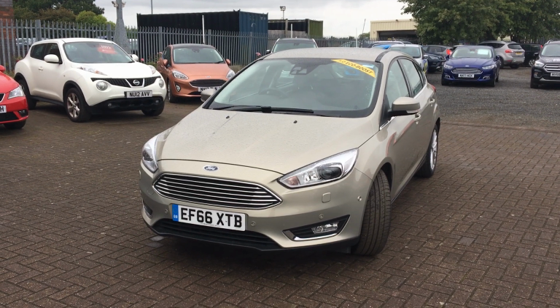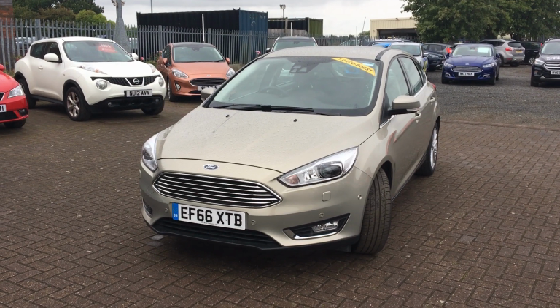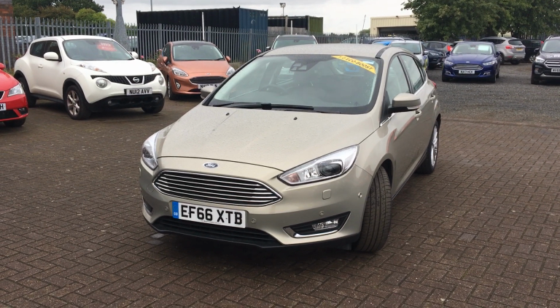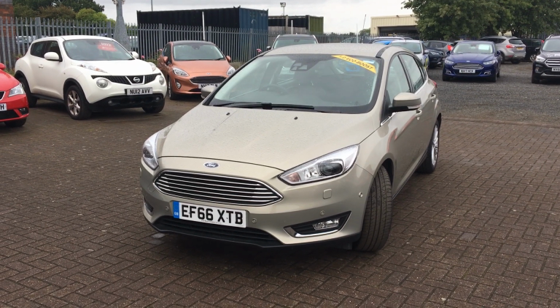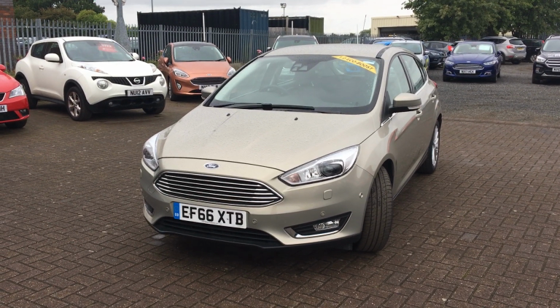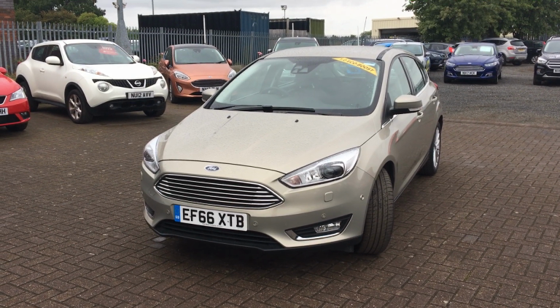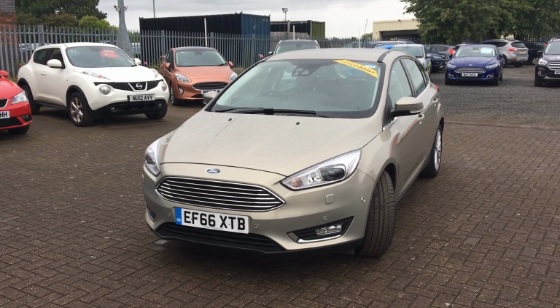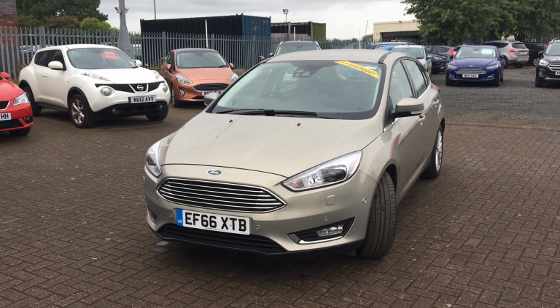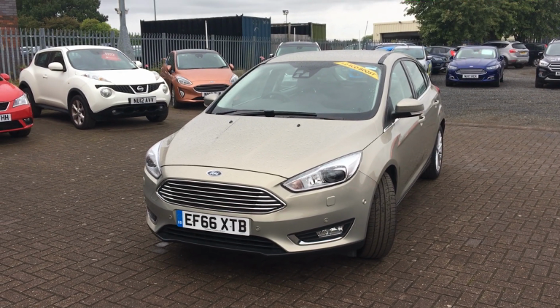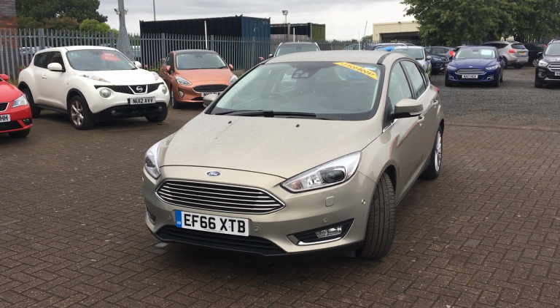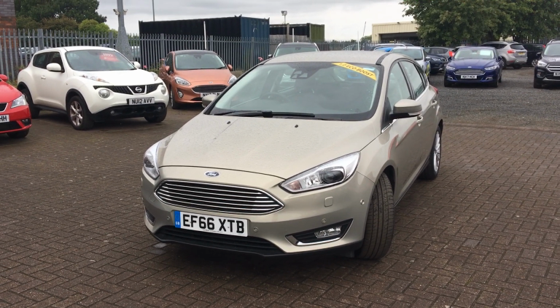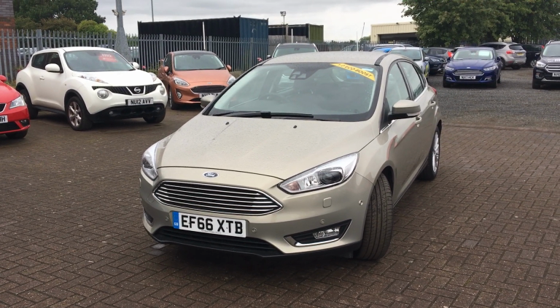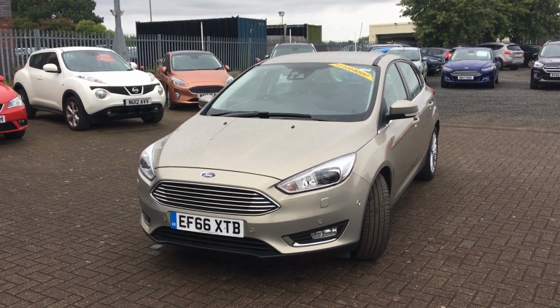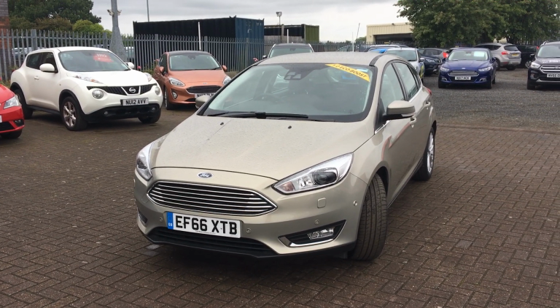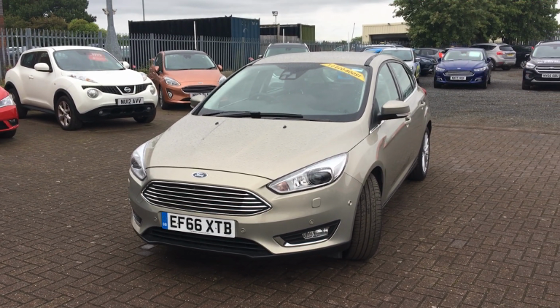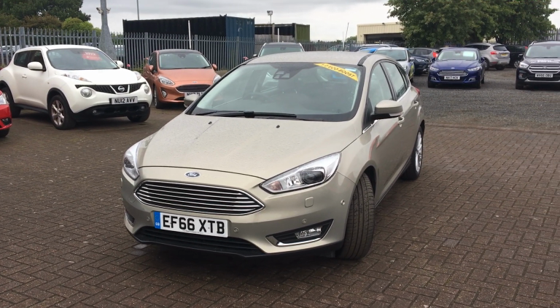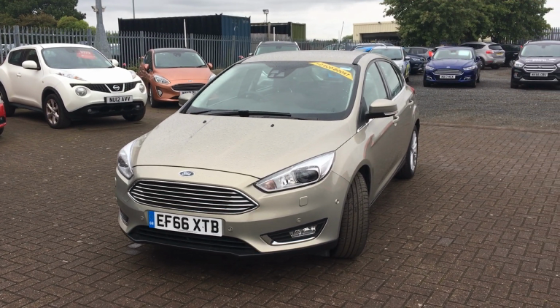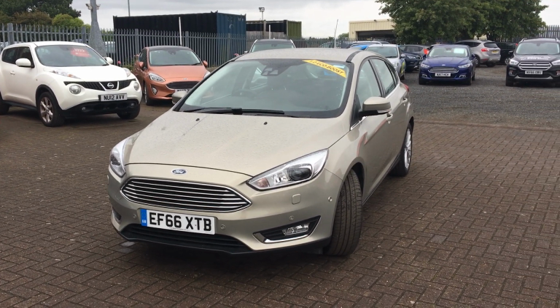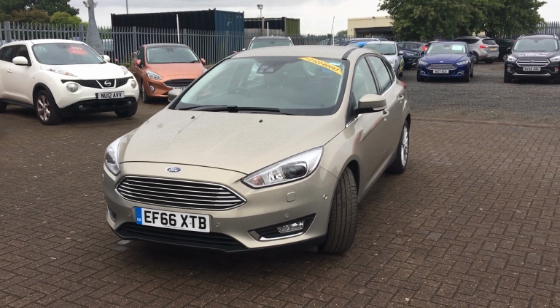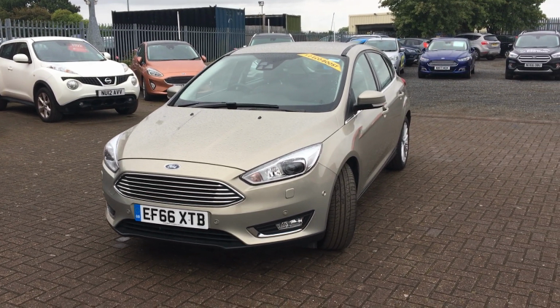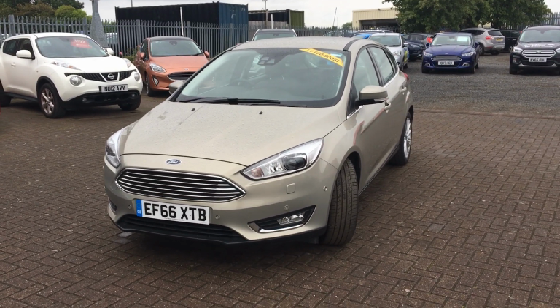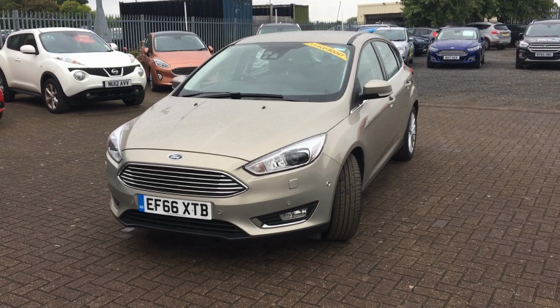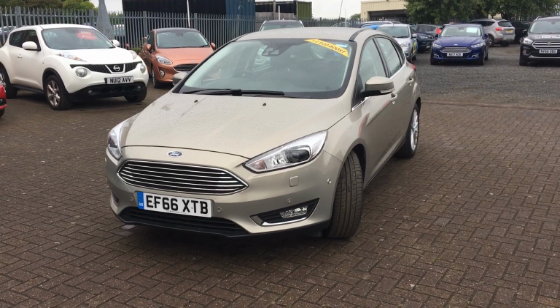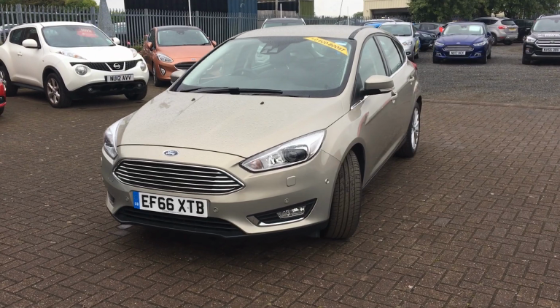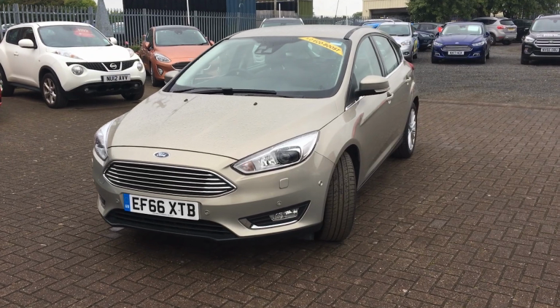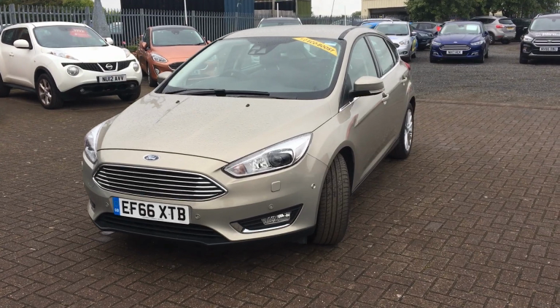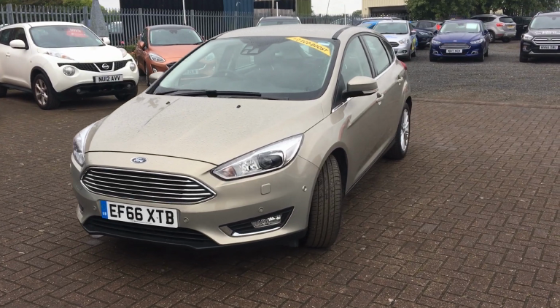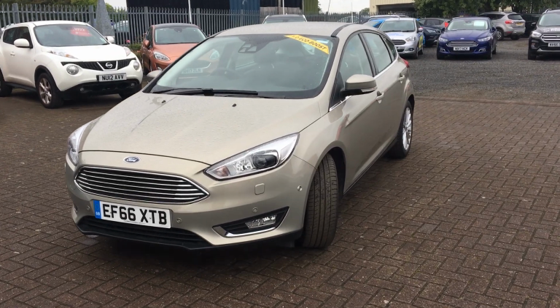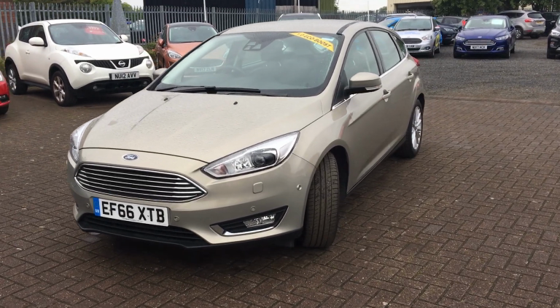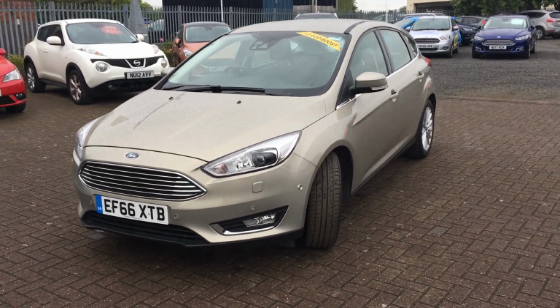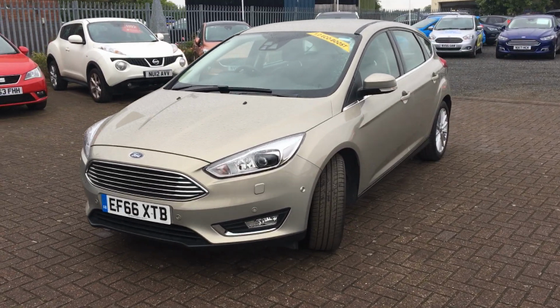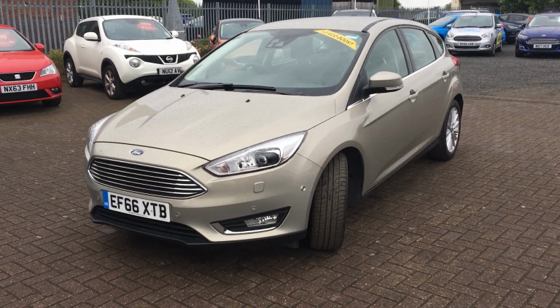Welcome to Jennings Ford Stockton. Today we've got for you the Ford Focus Titanium X edition in tectonic silver.